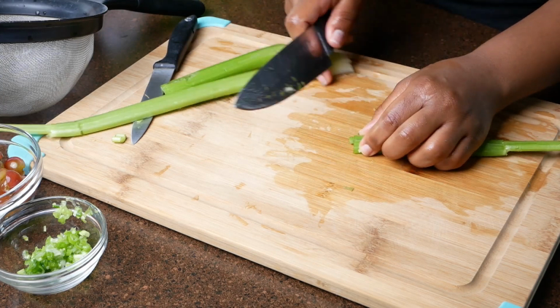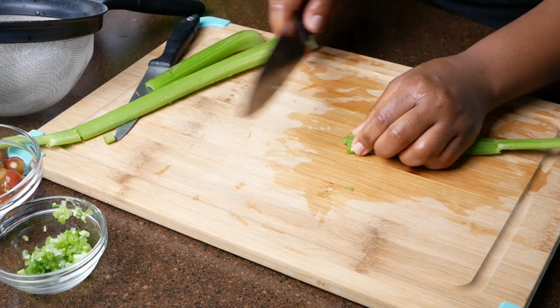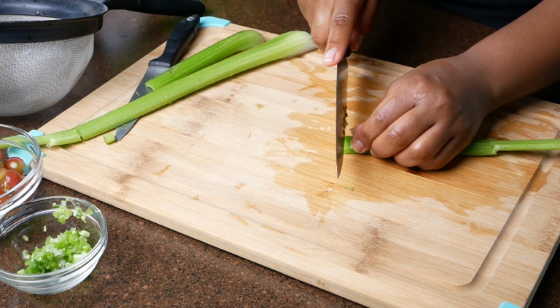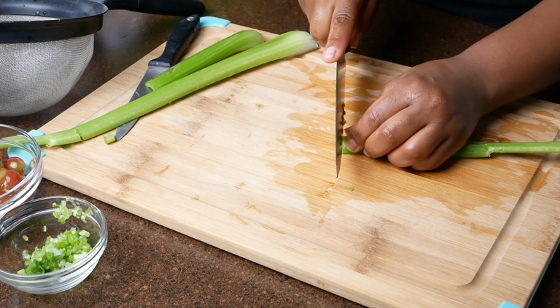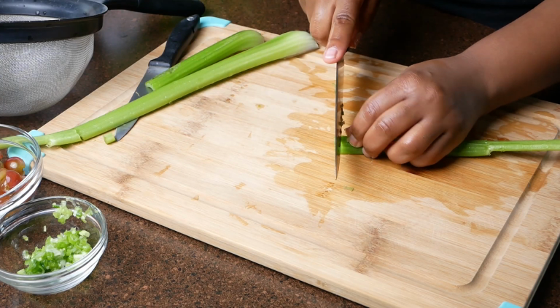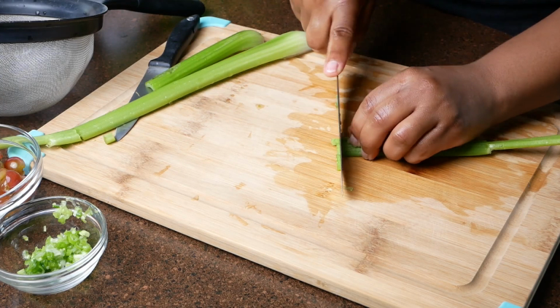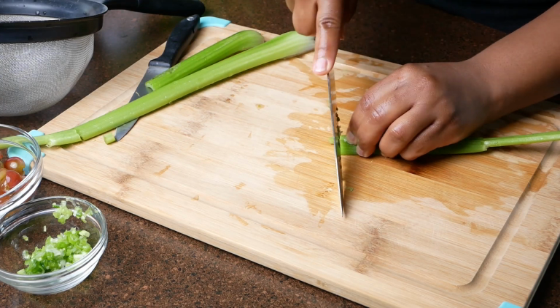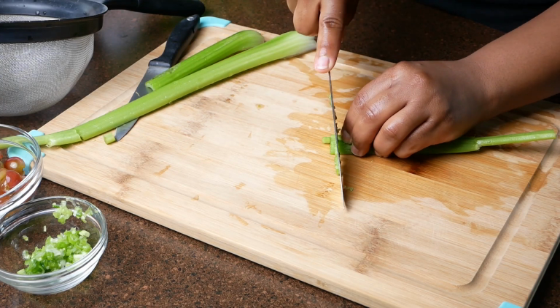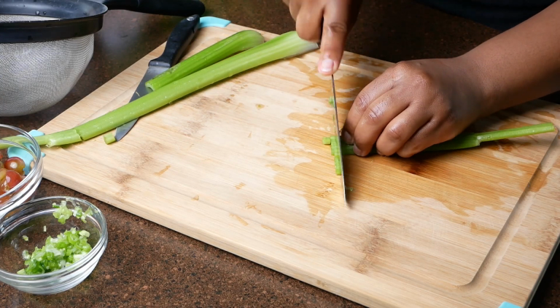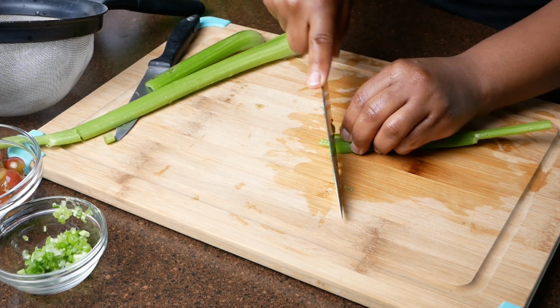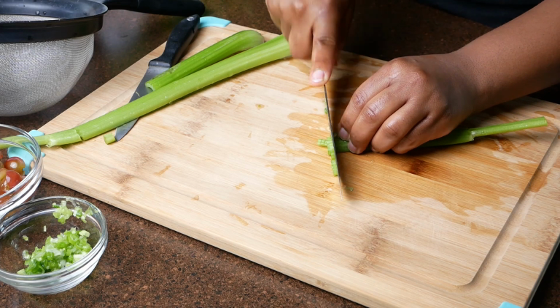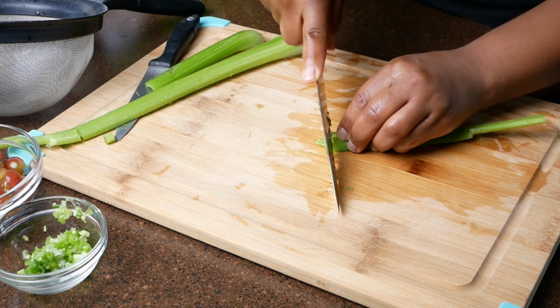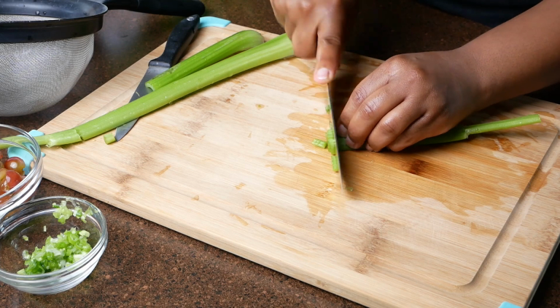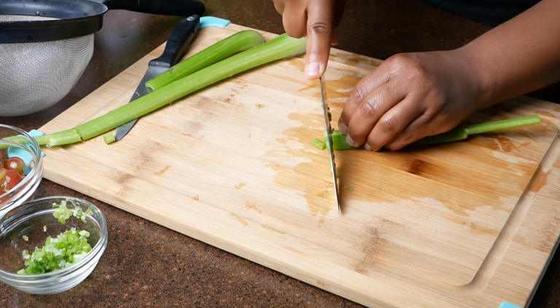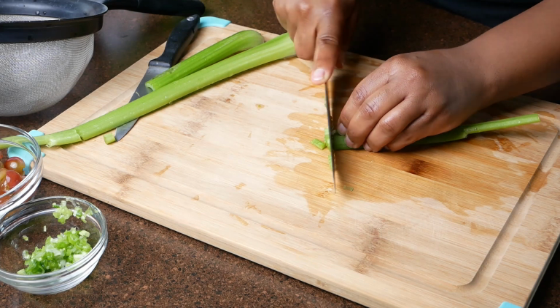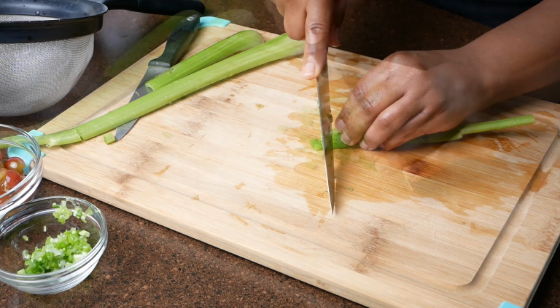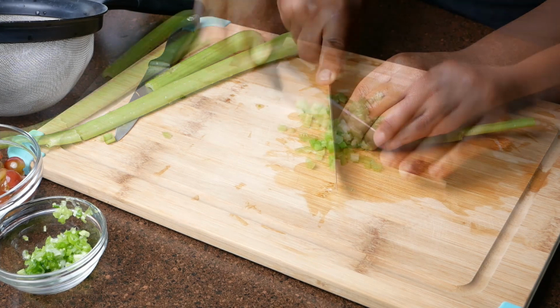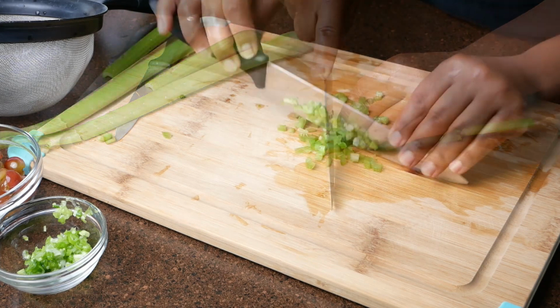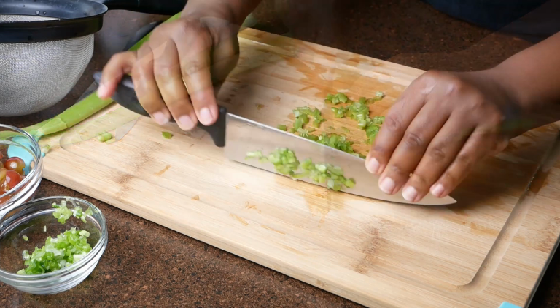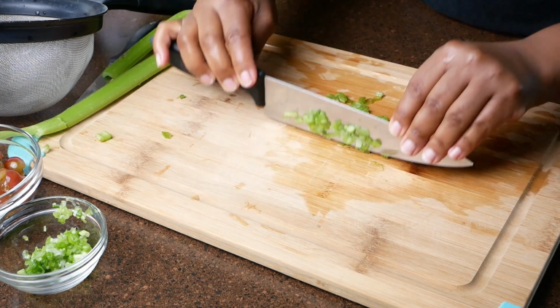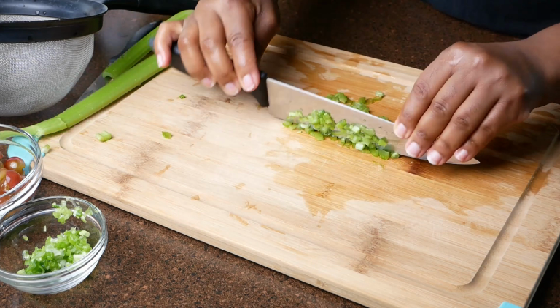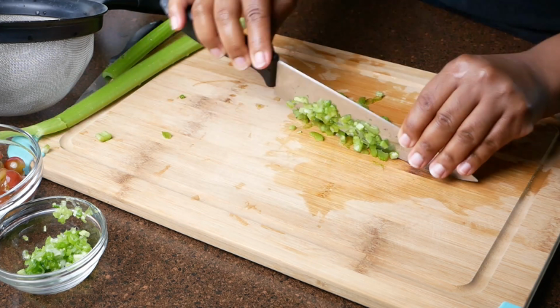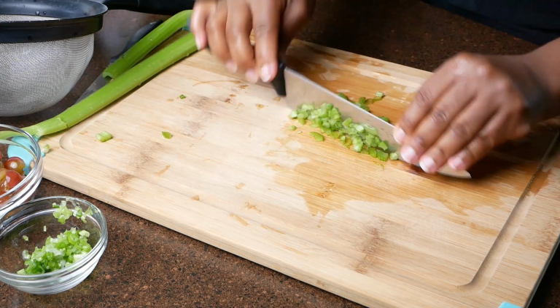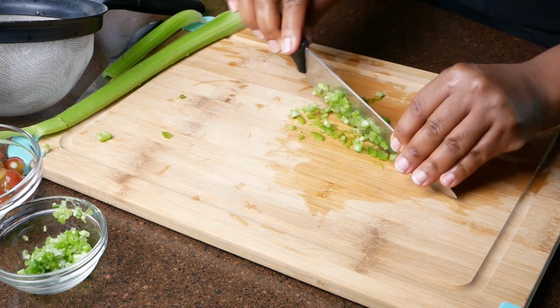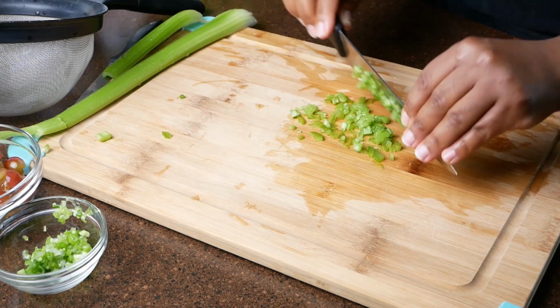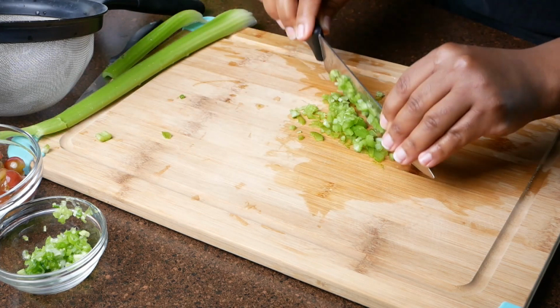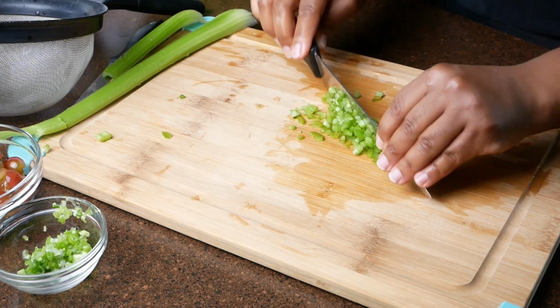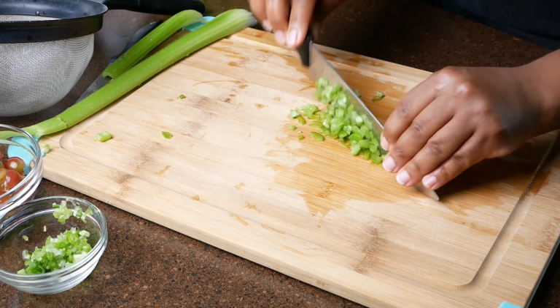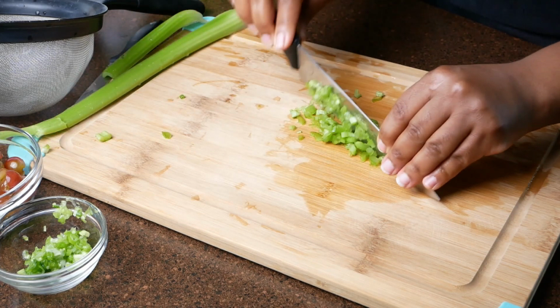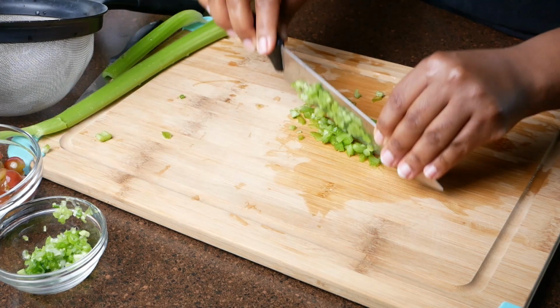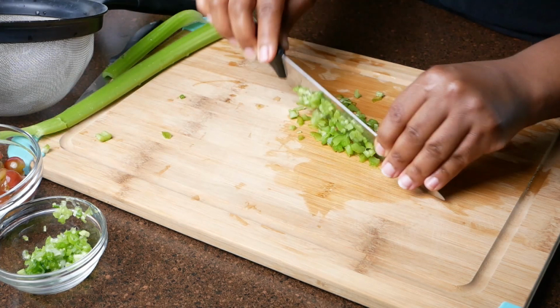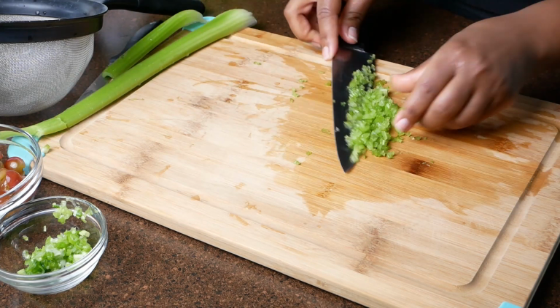Okay so now I'm going to chop down the celery. You want to chop this down very very fine as well.